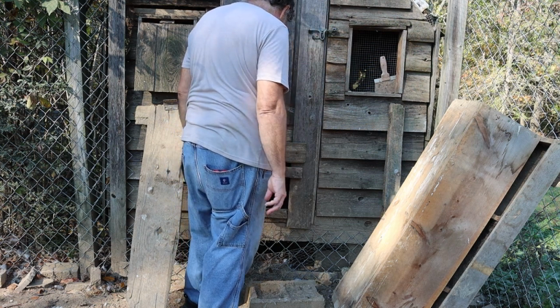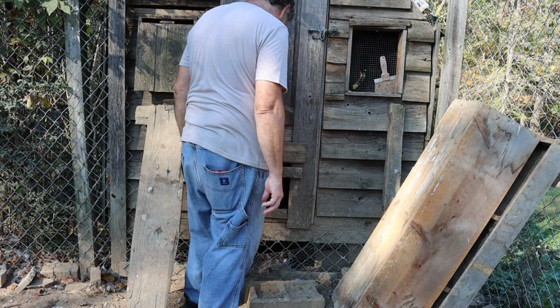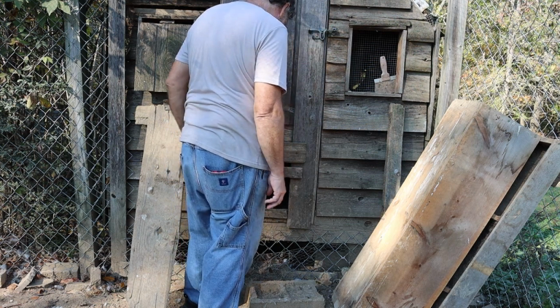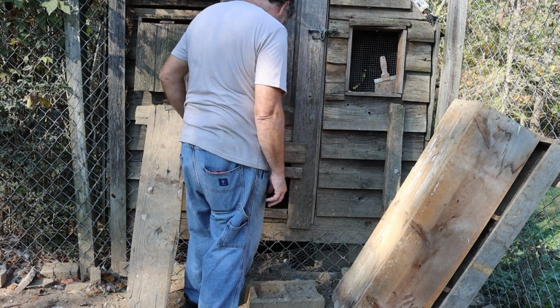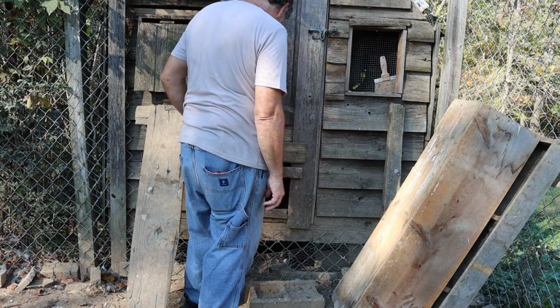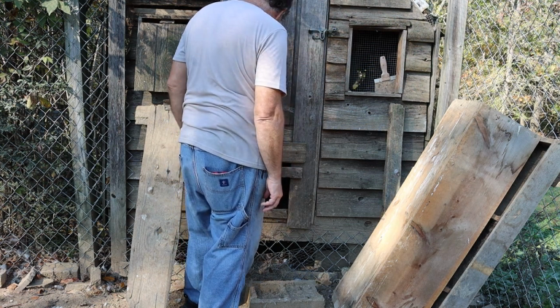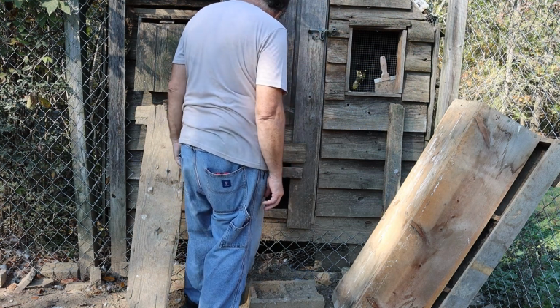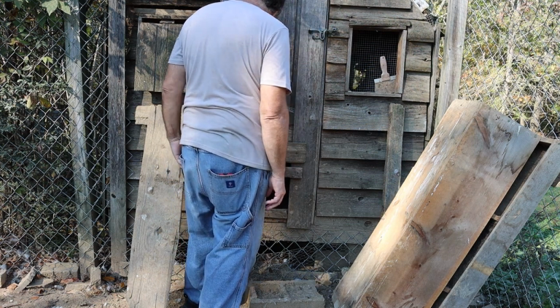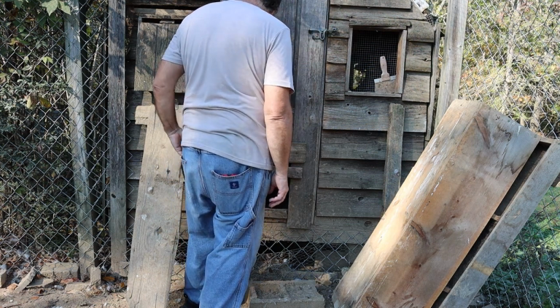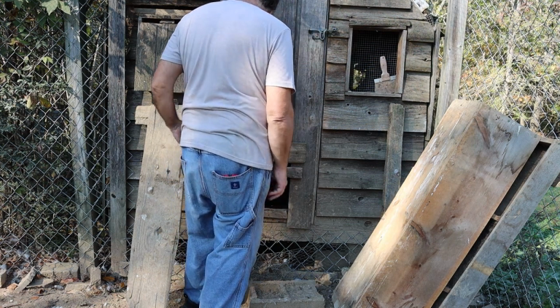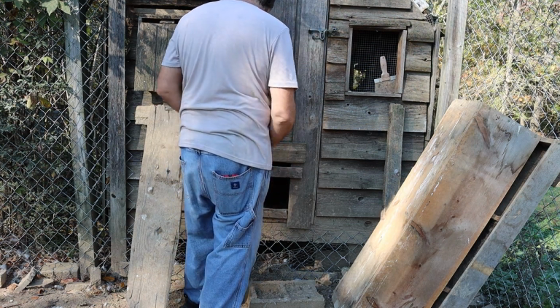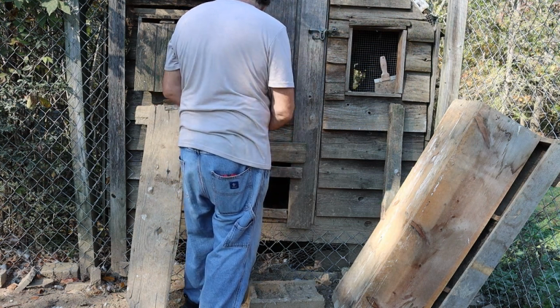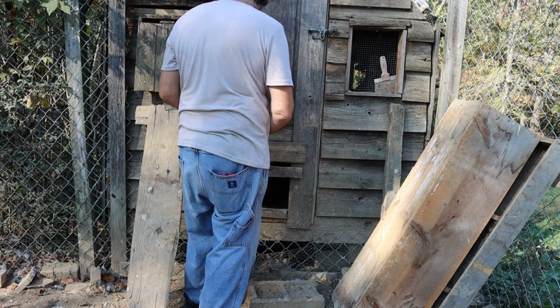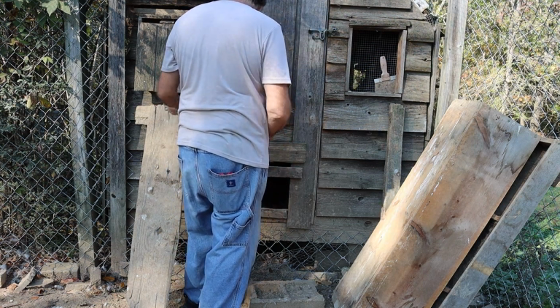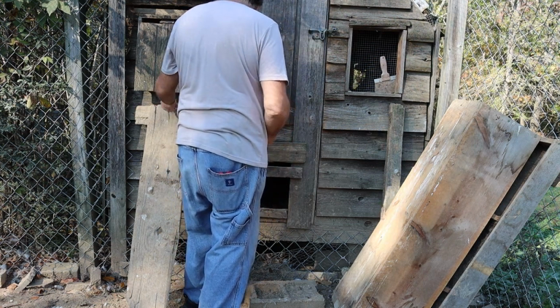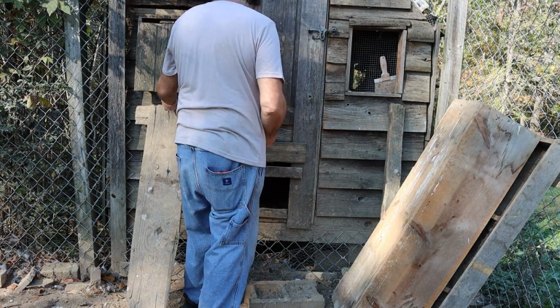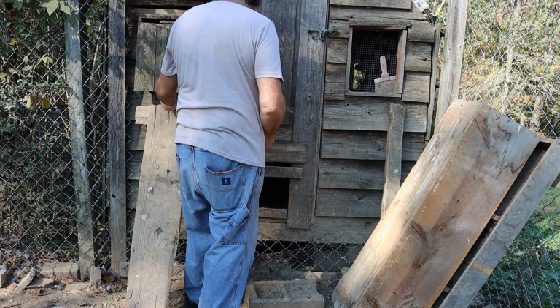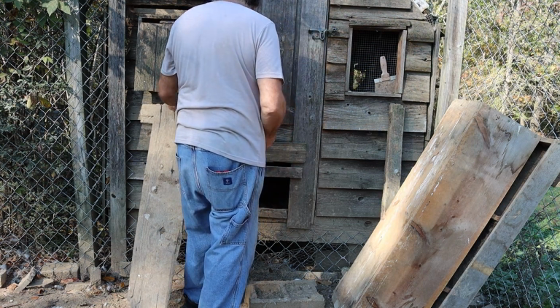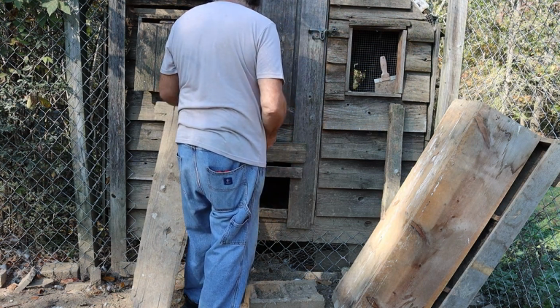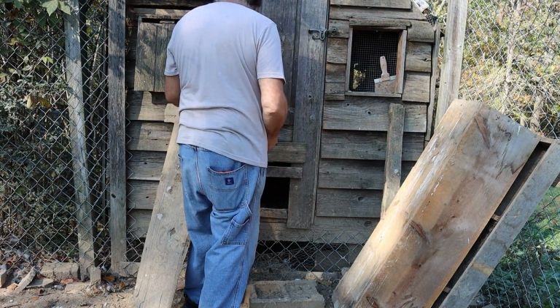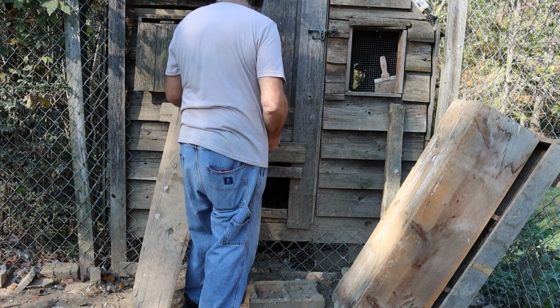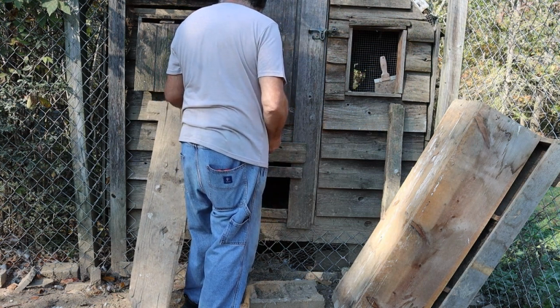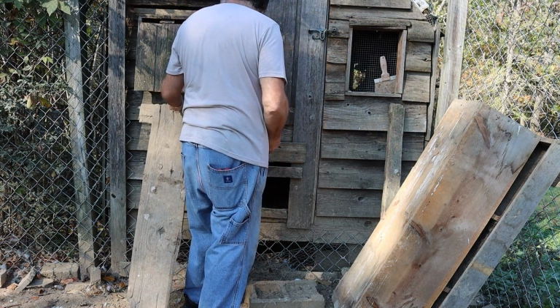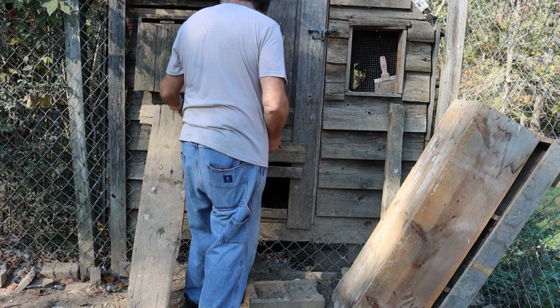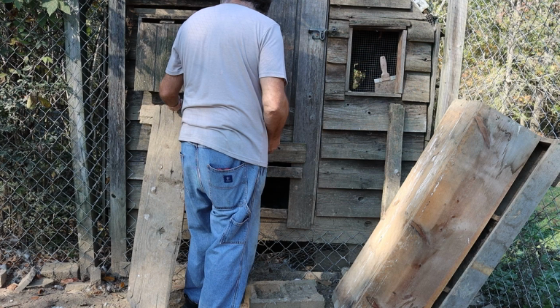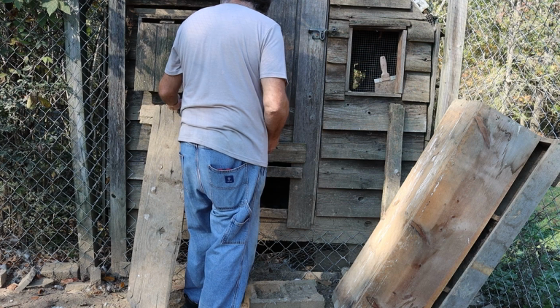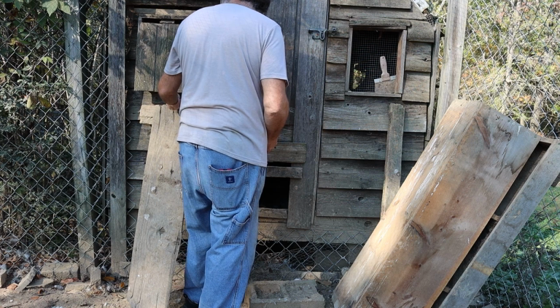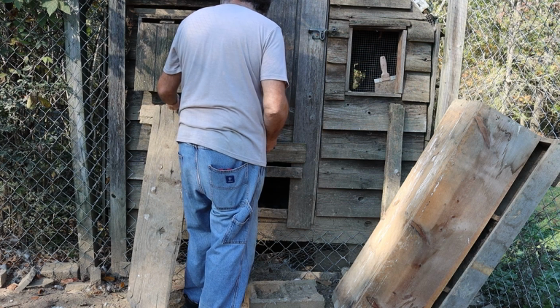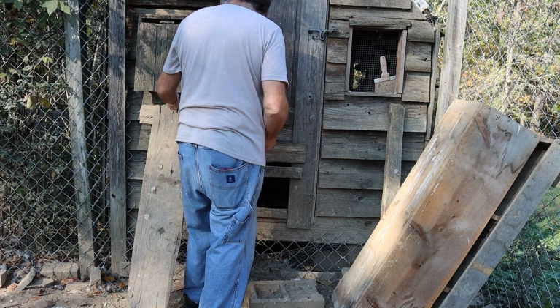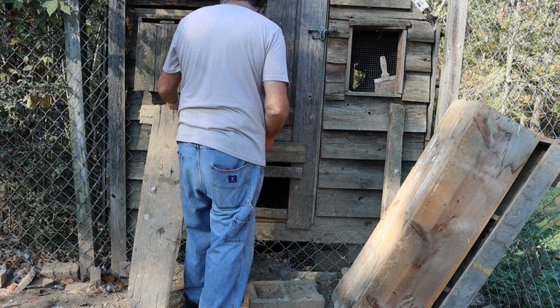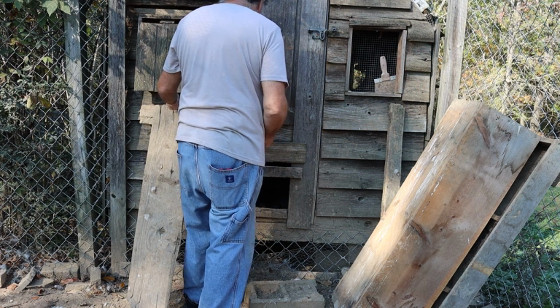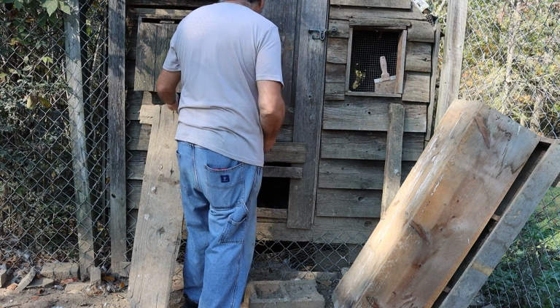Welcome back to Willie Farms. Today we are replacing the chicken door on the chicken coop.